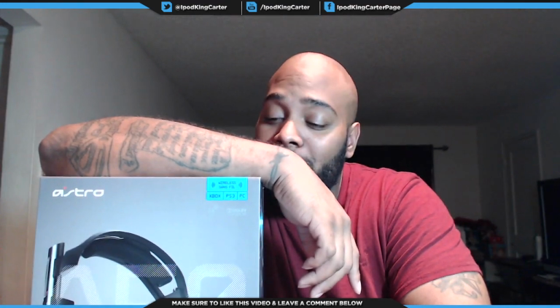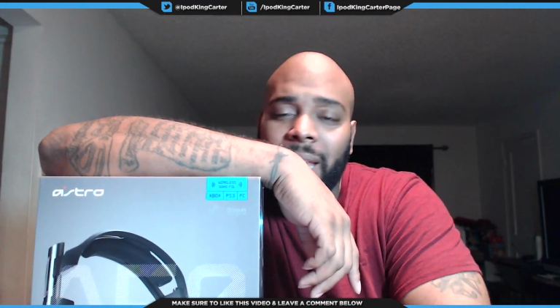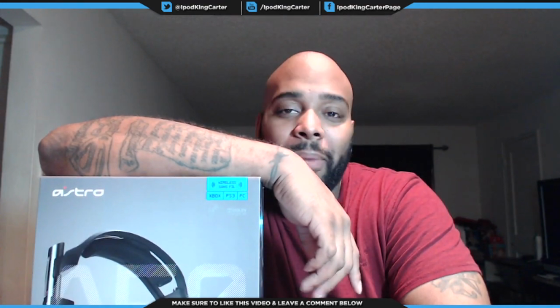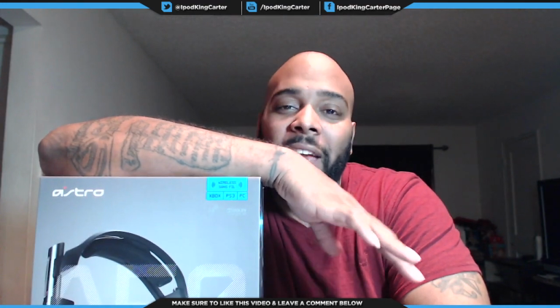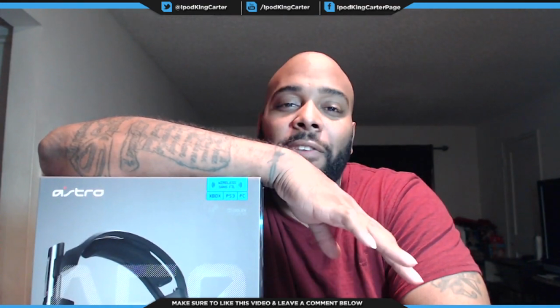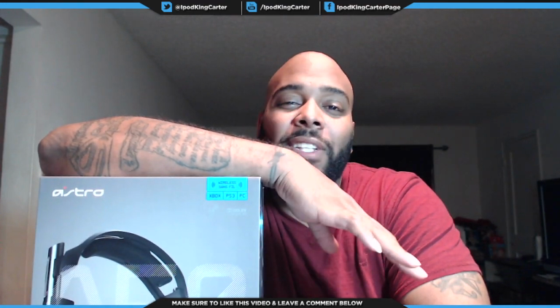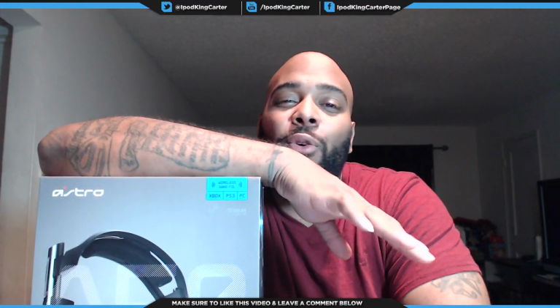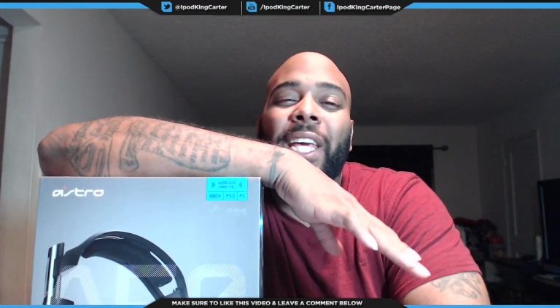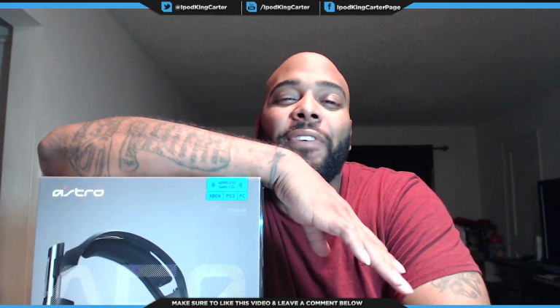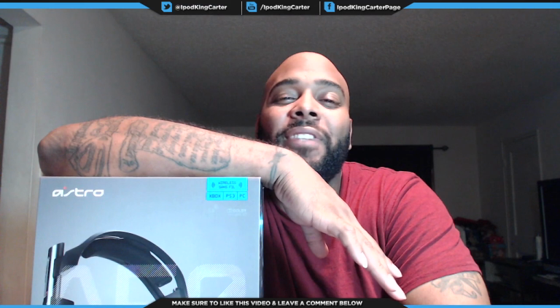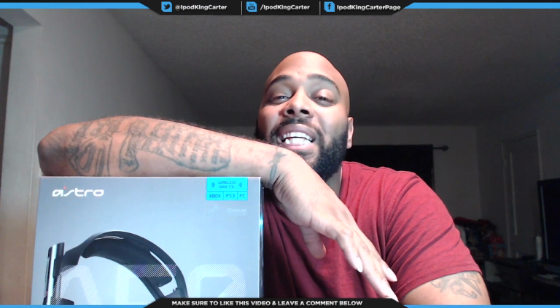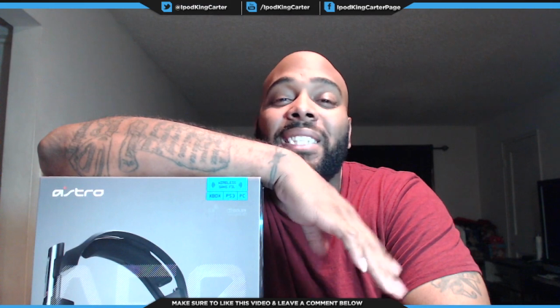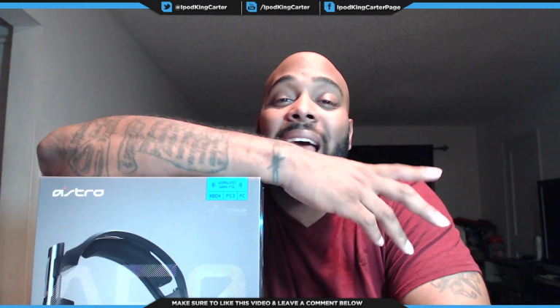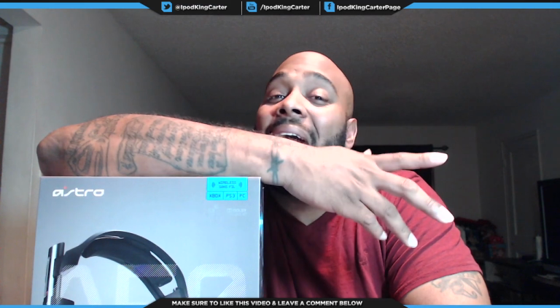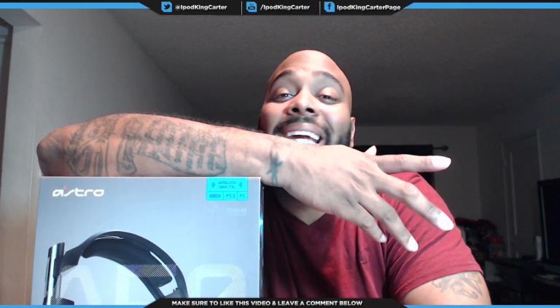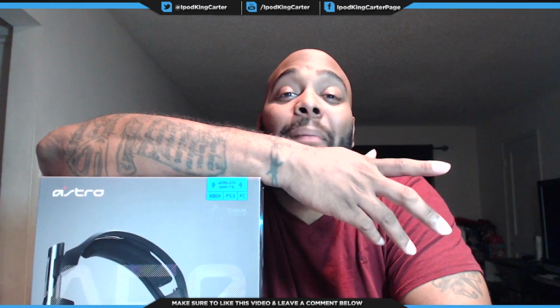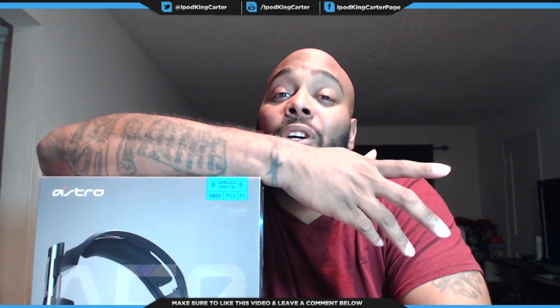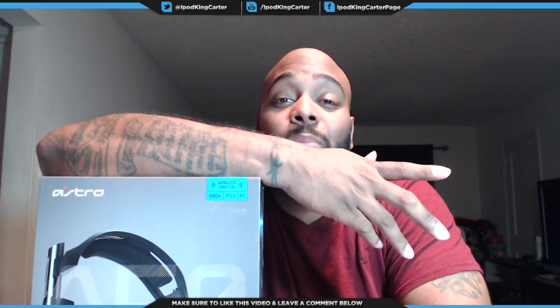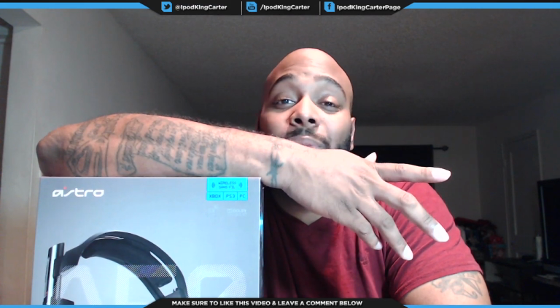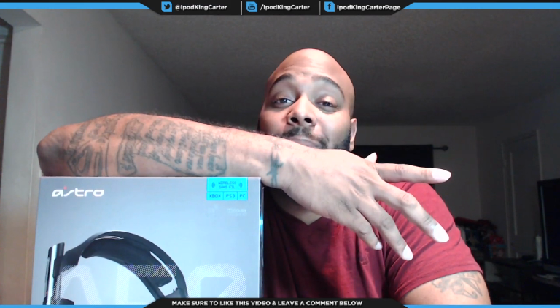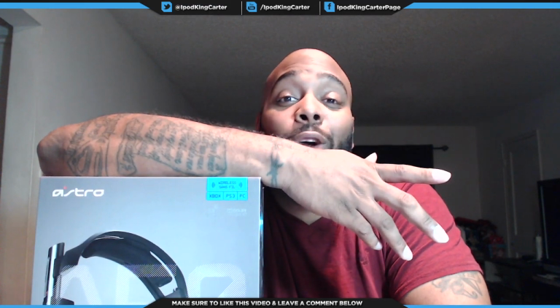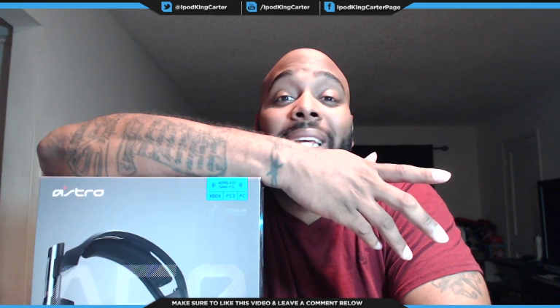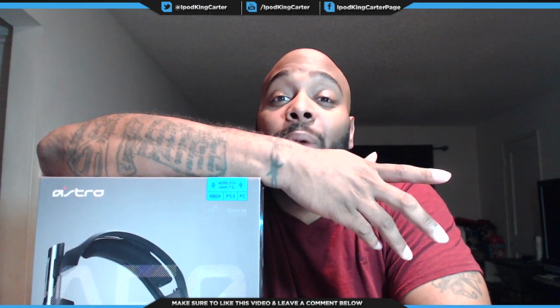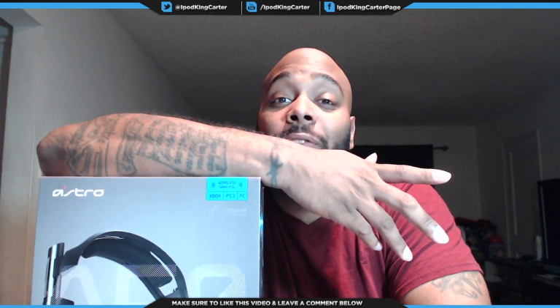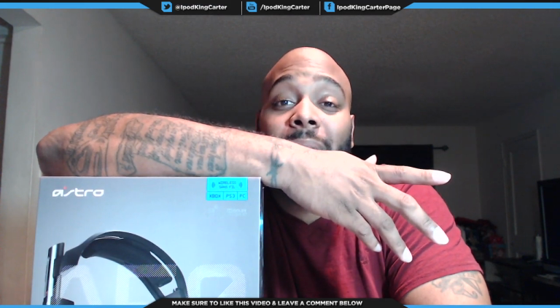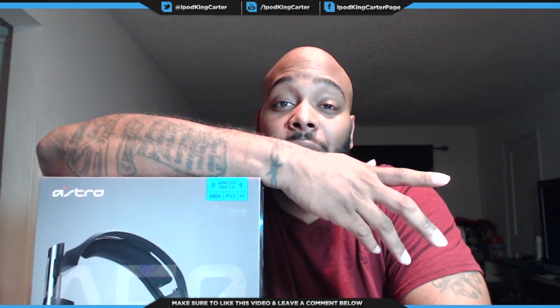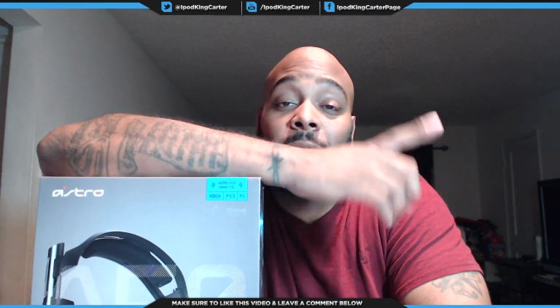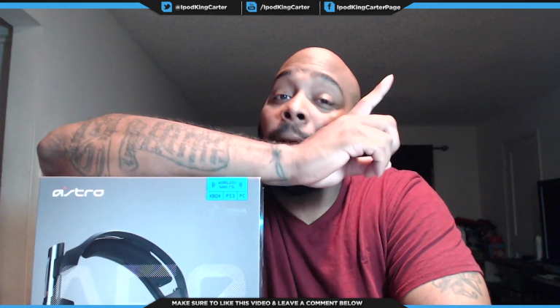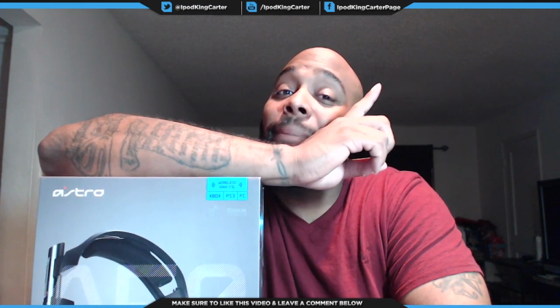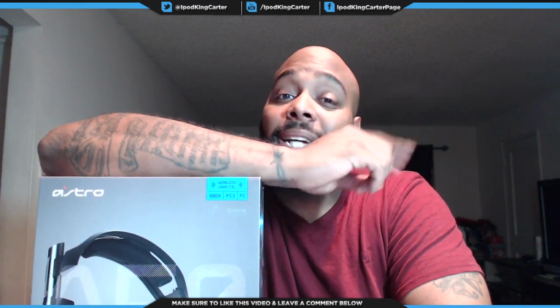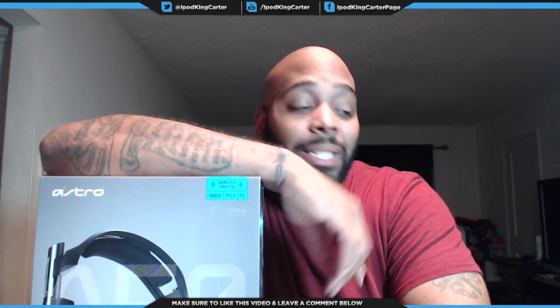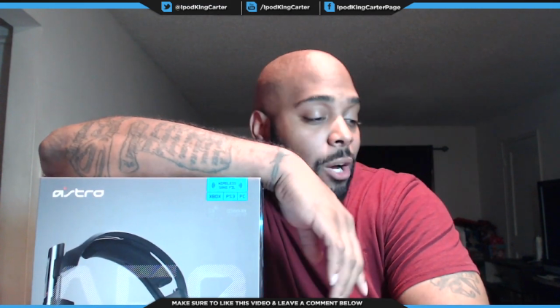Yeah man, the A50 — I ain't got multiple ones, man. I only got one for myself. But check this out.